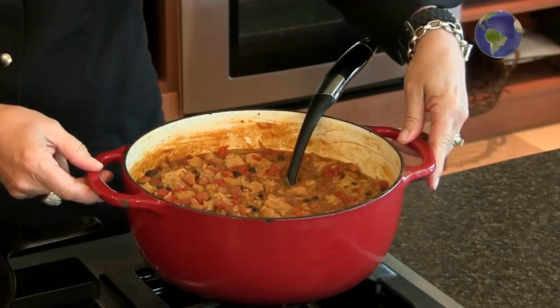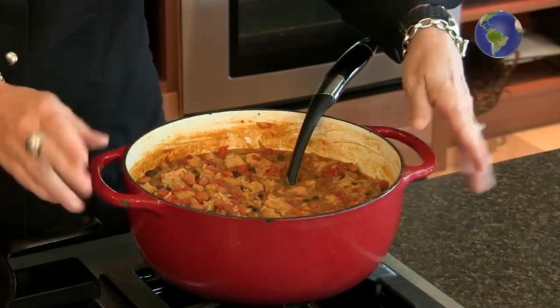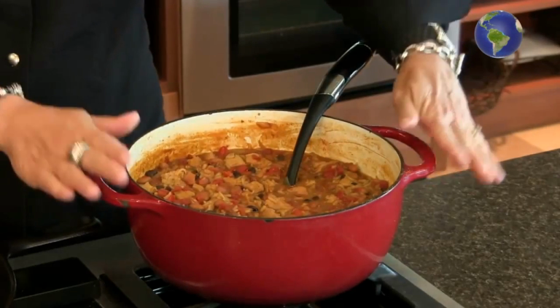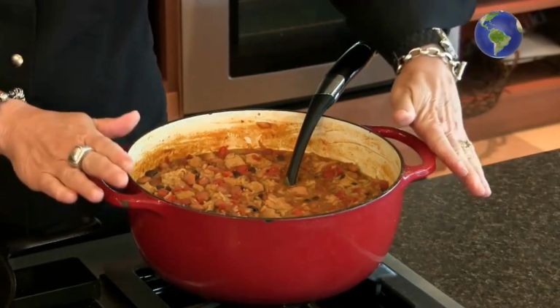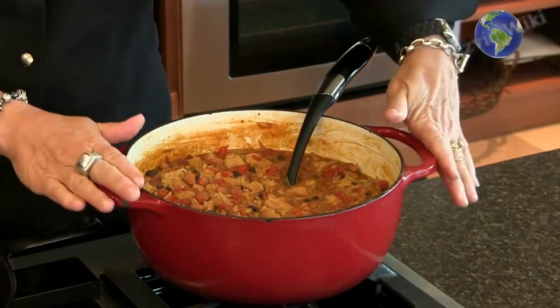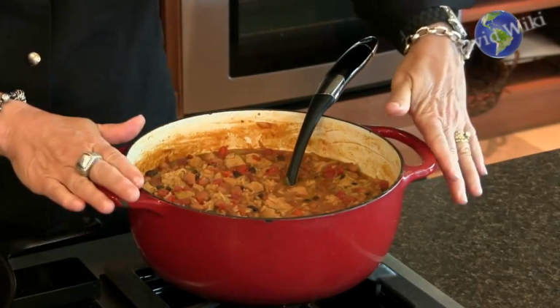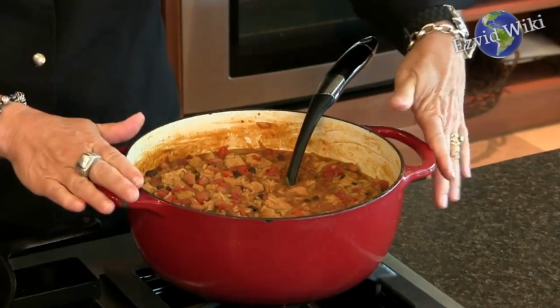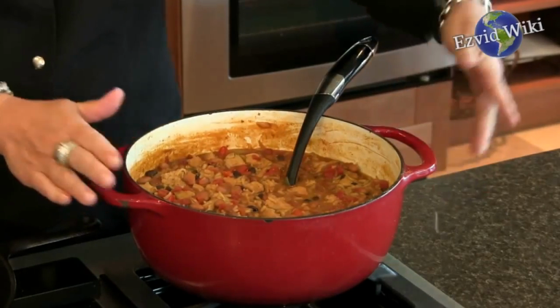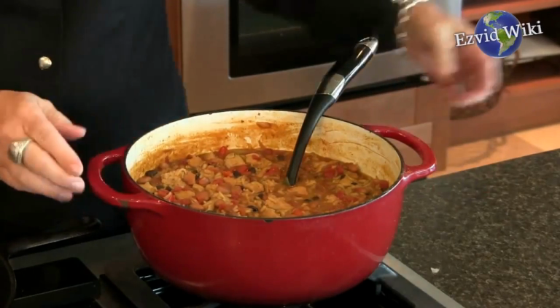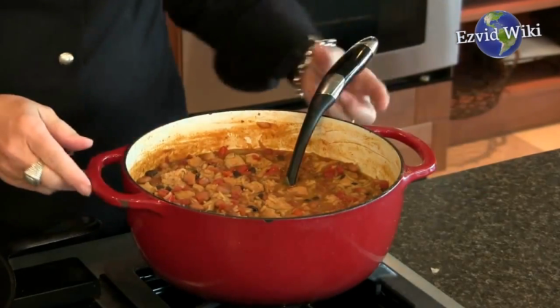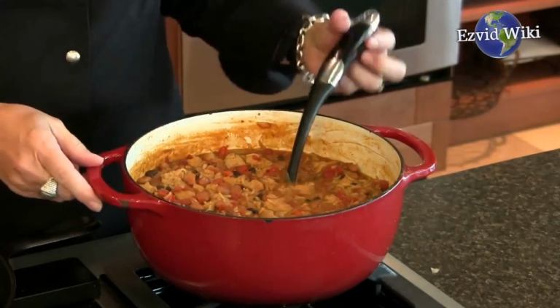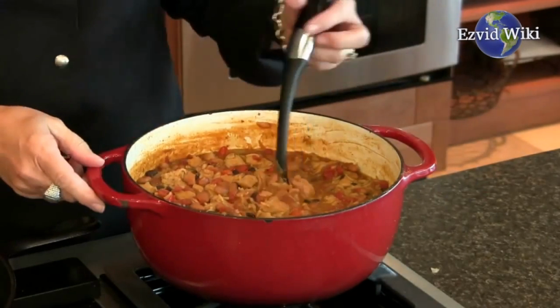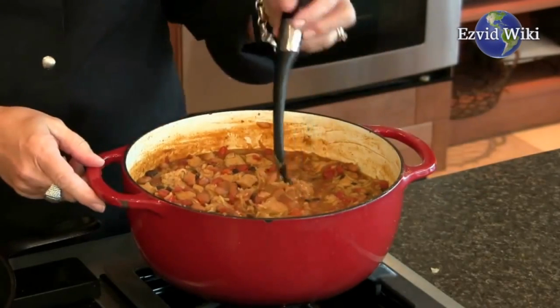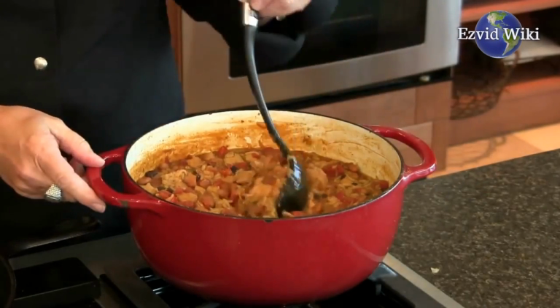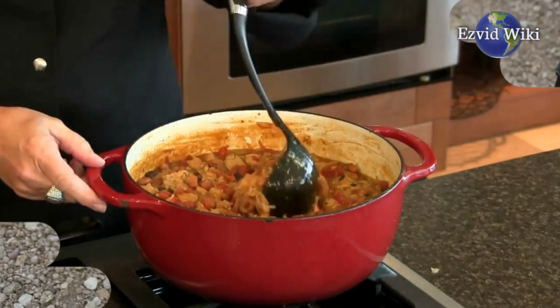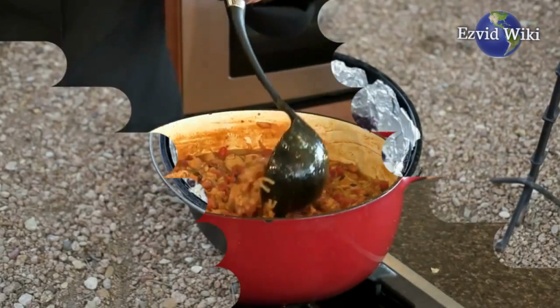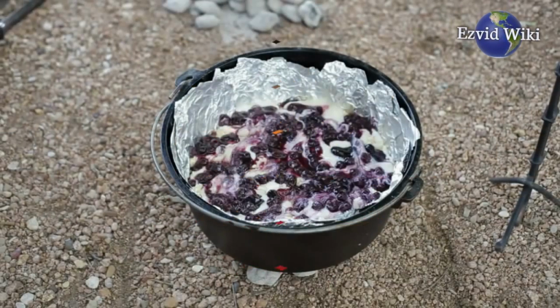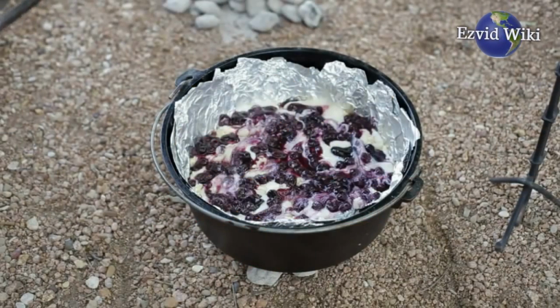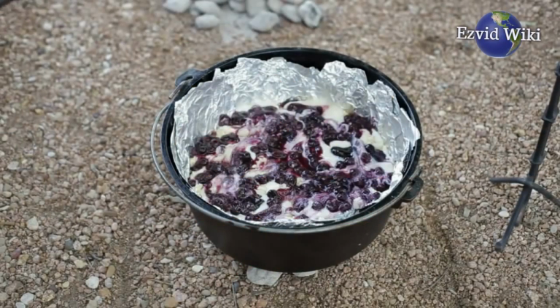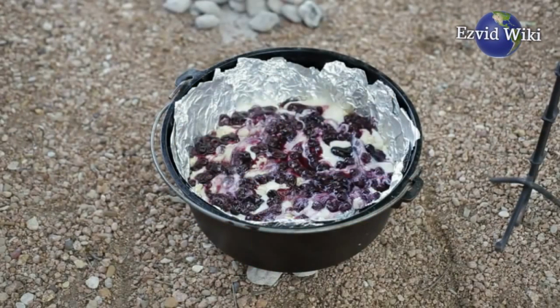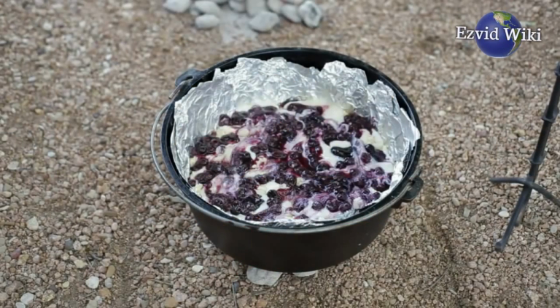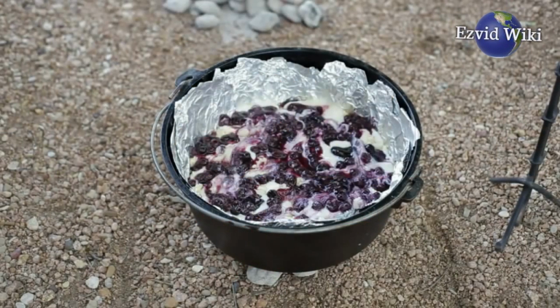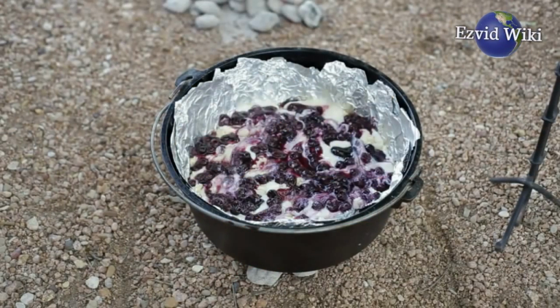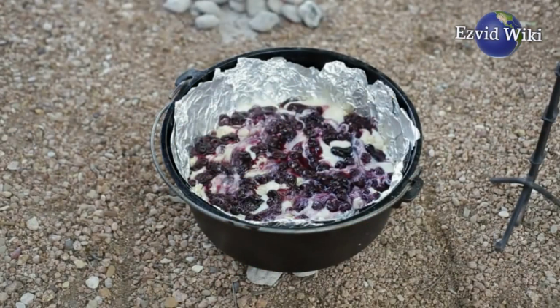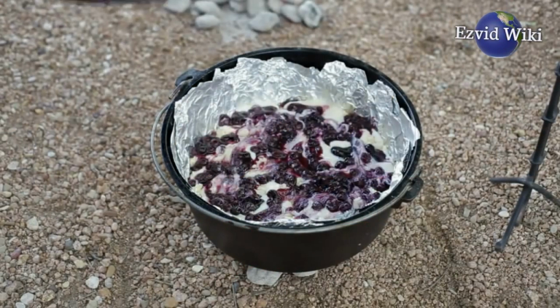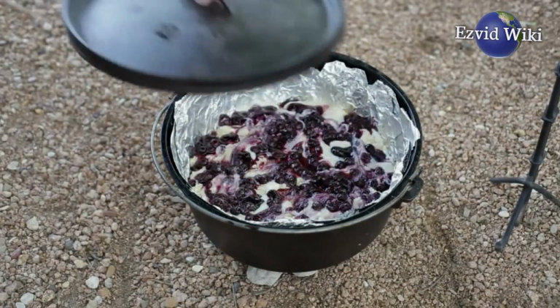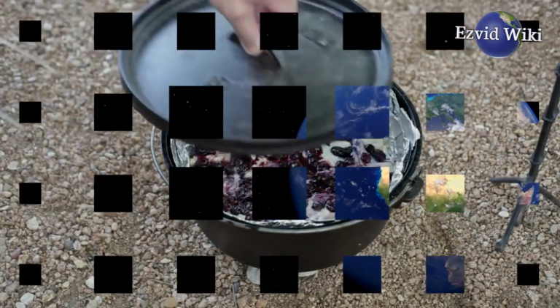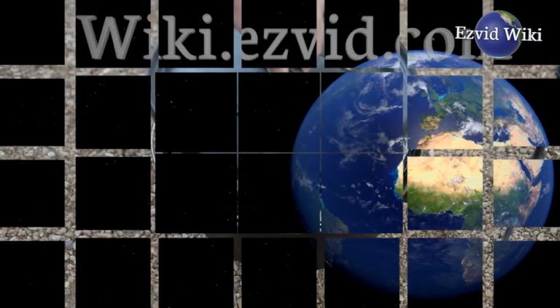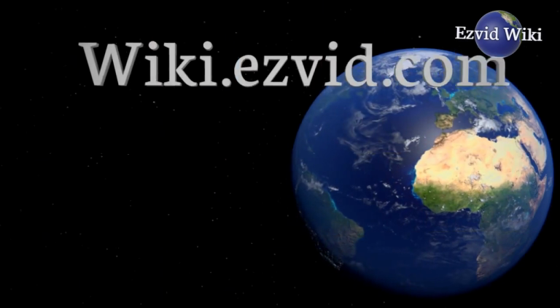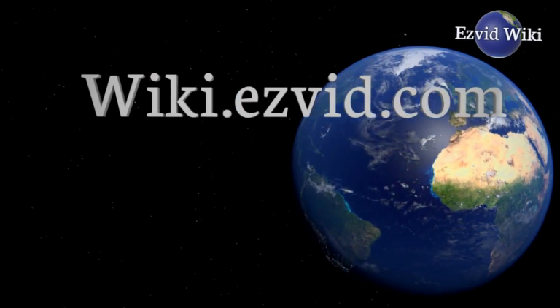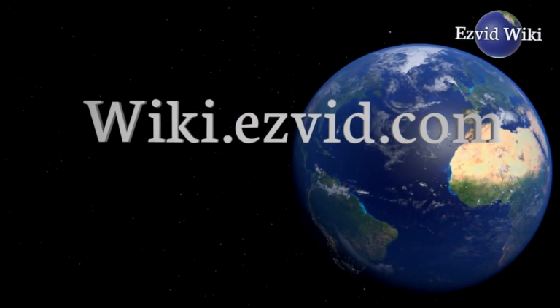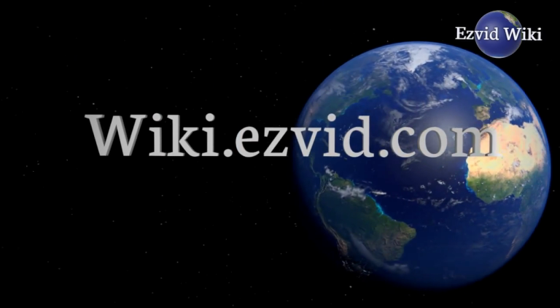These are the 5 facts you need to know about Dutch ovens. Brought to you by EasyVidWiki.